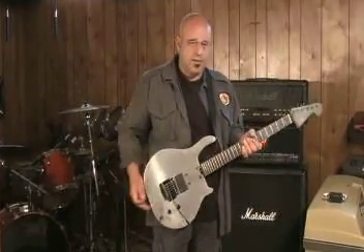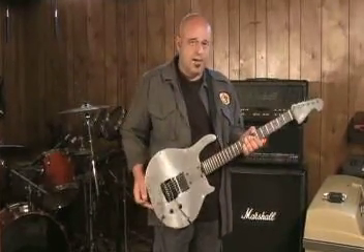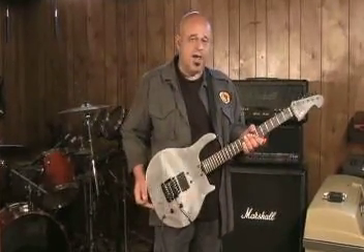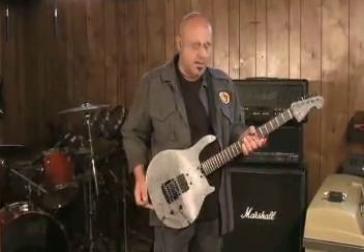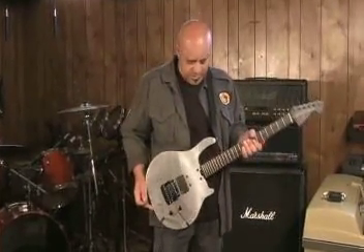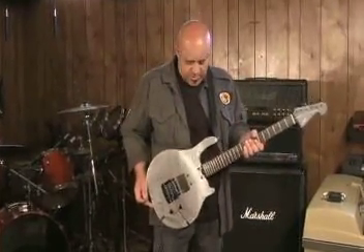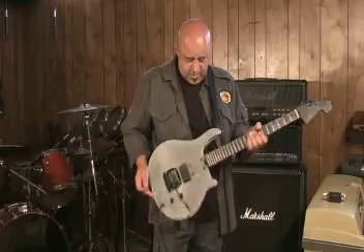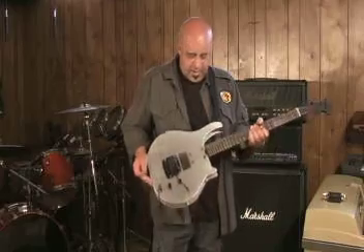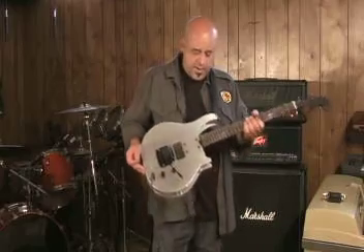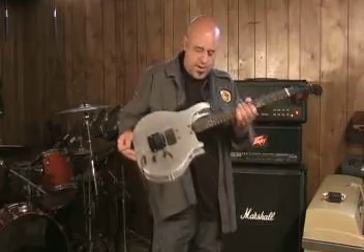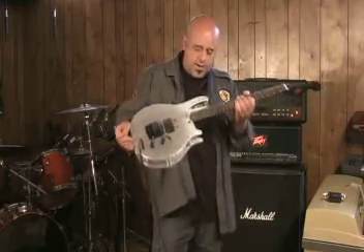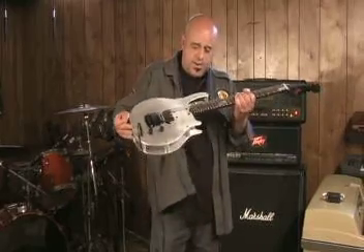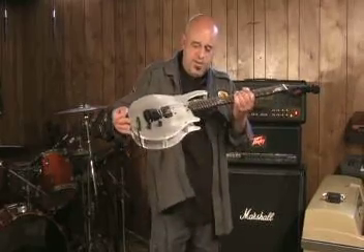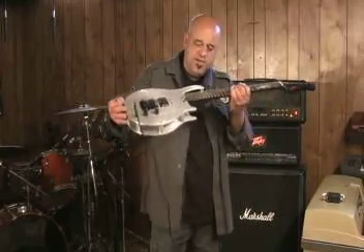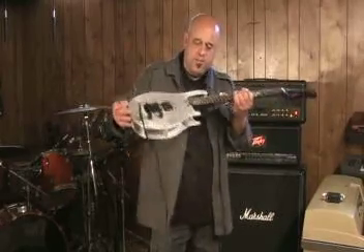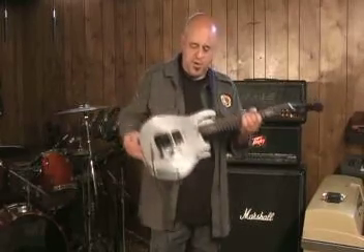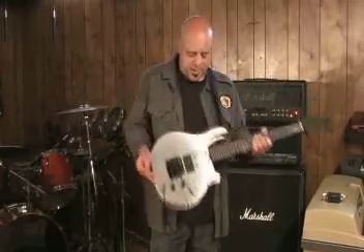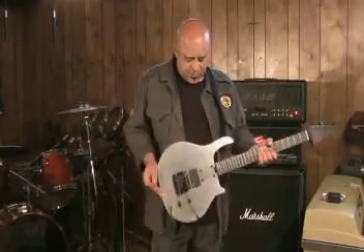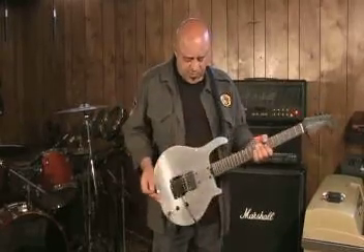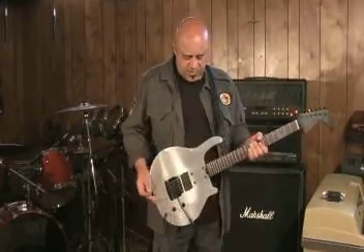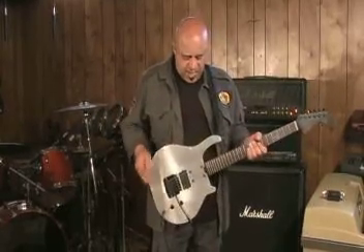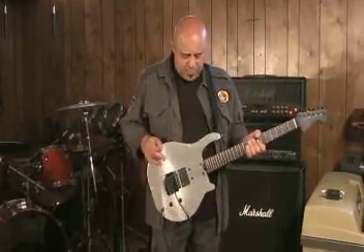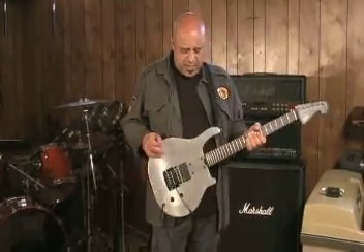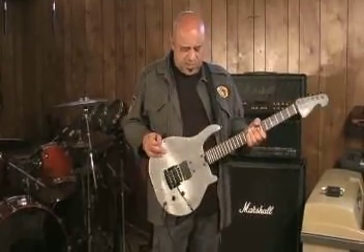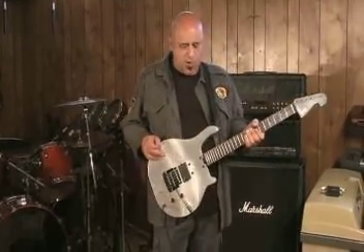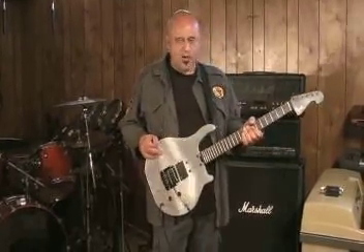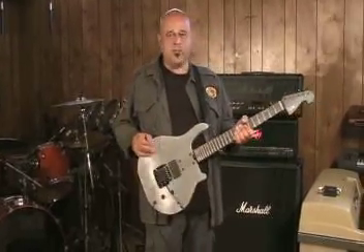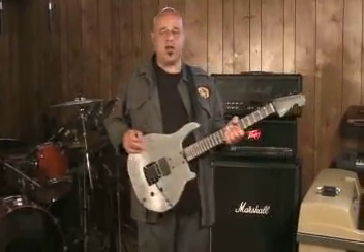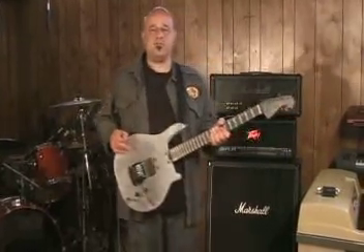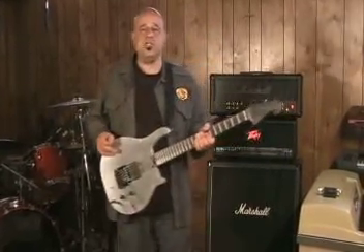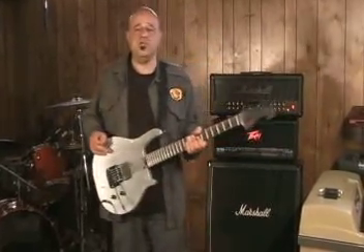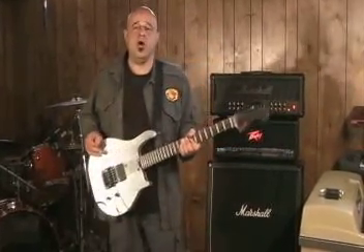Hi. In this tape I'm going to demonstrate the CAM HM1 Harmonix Machine 1.